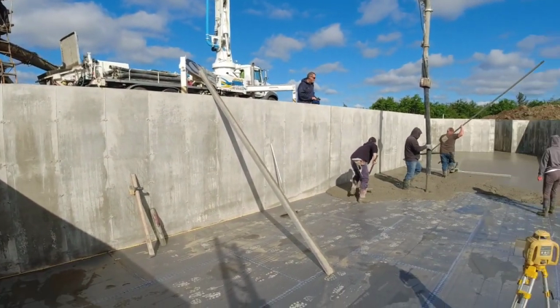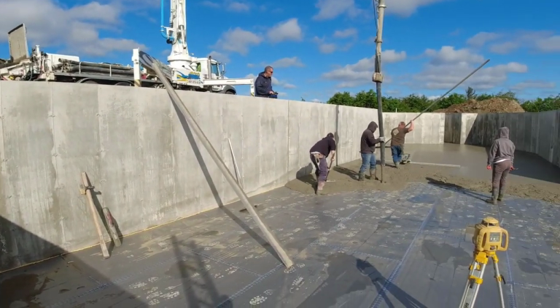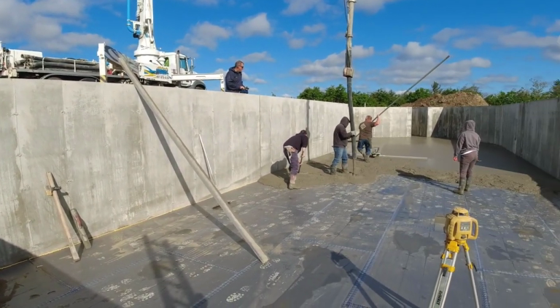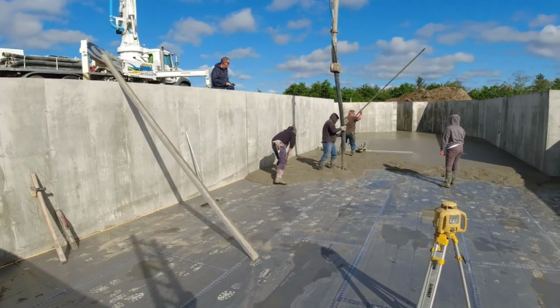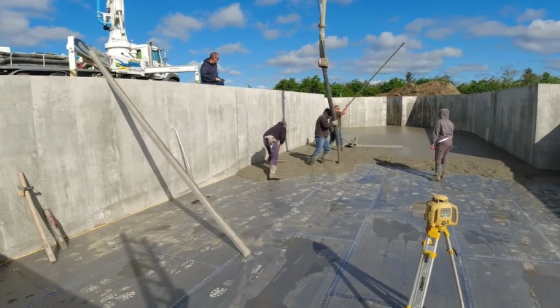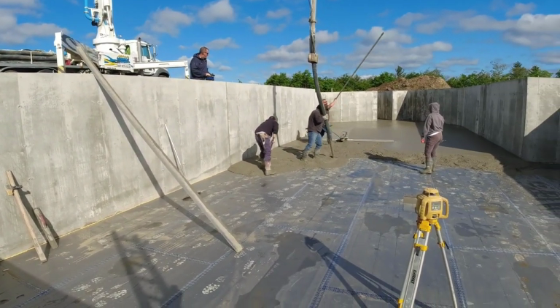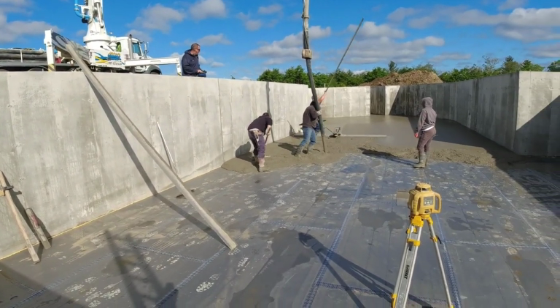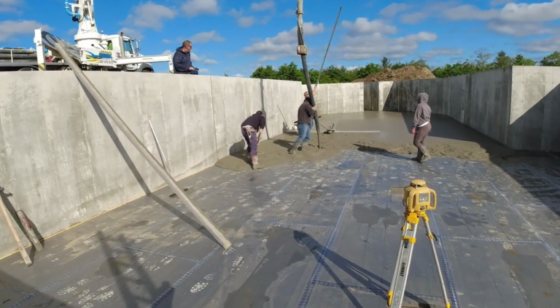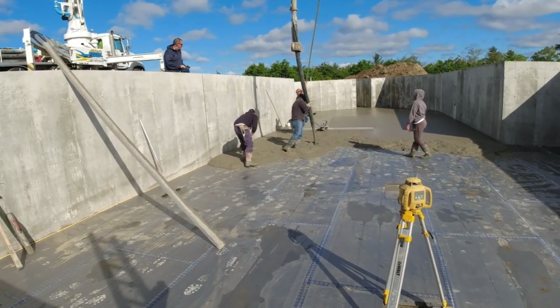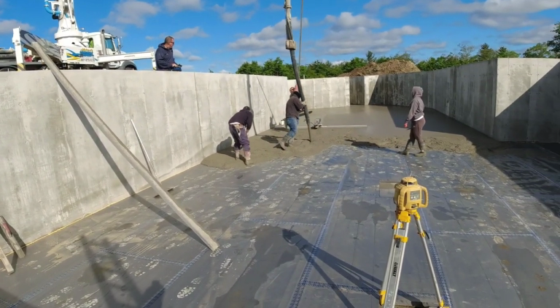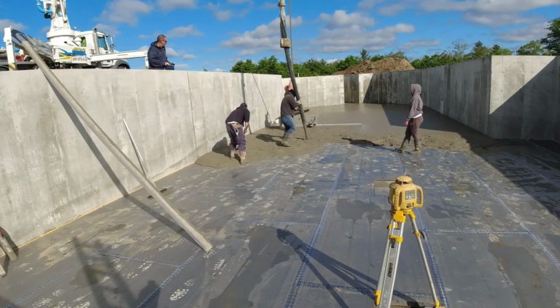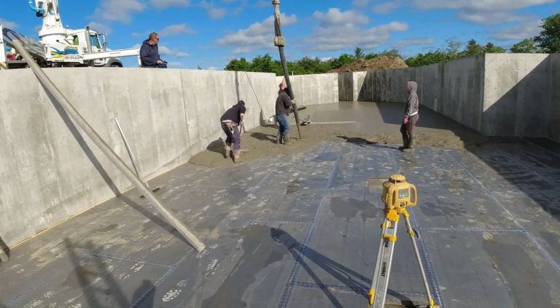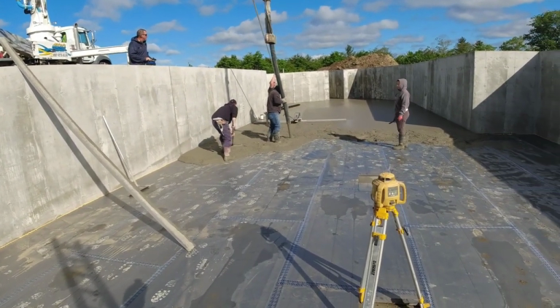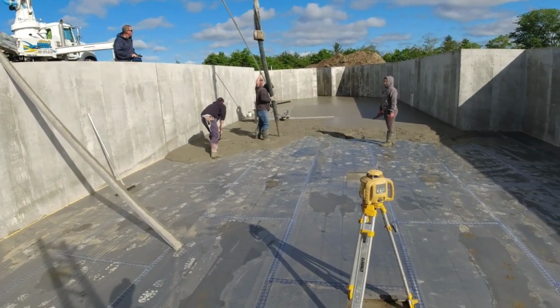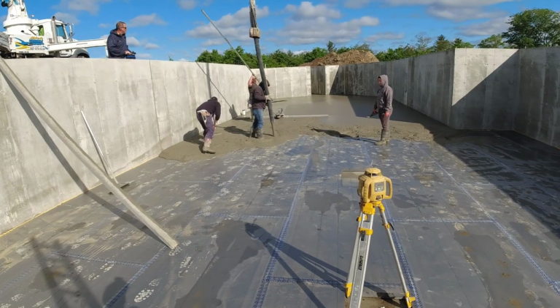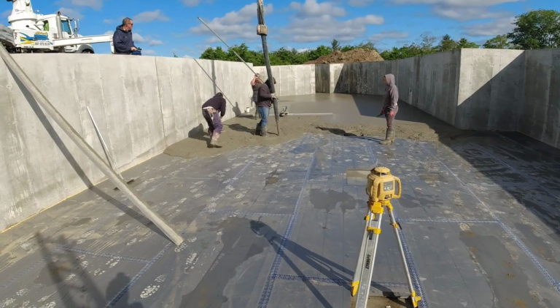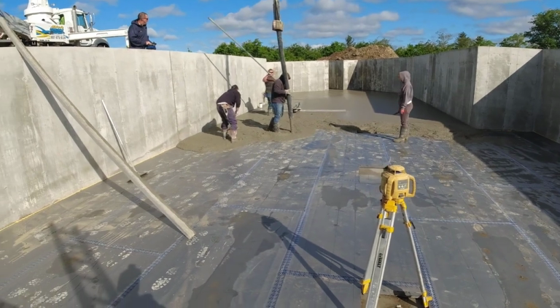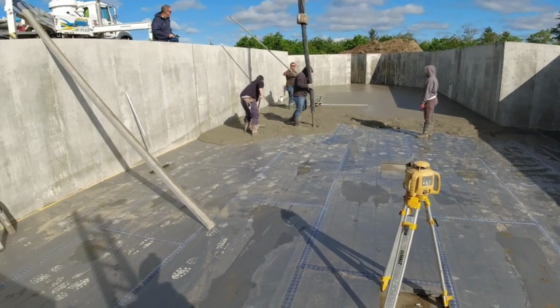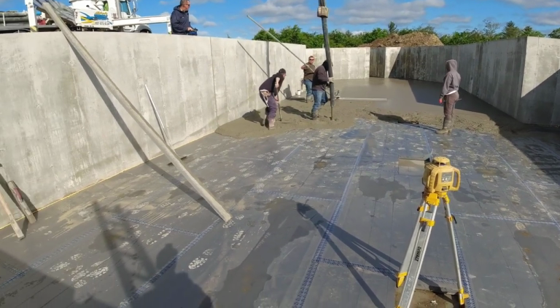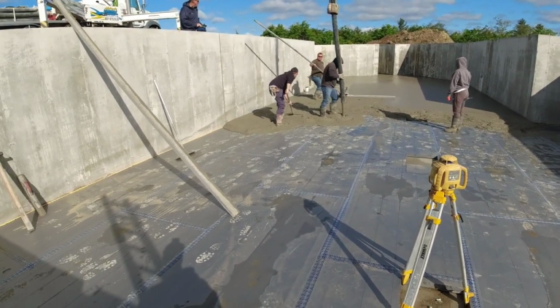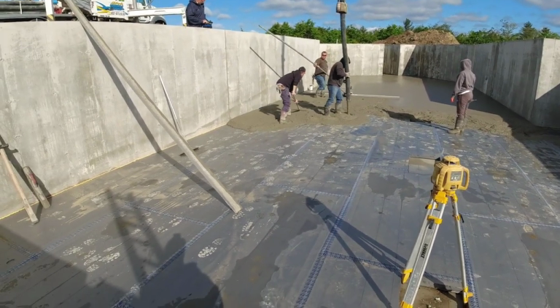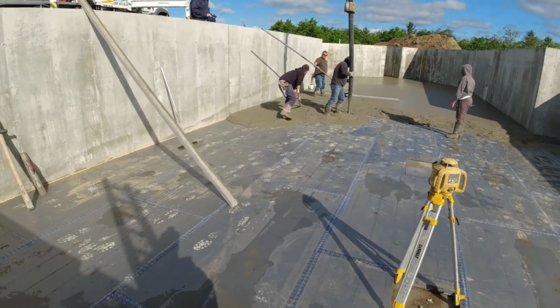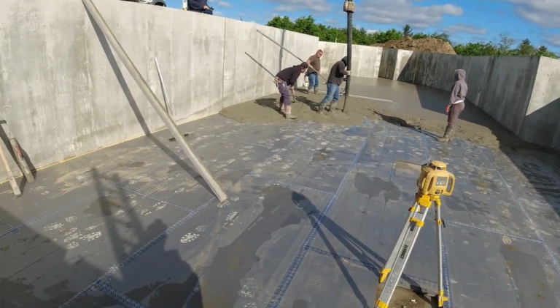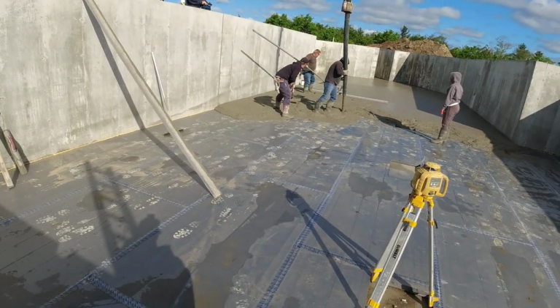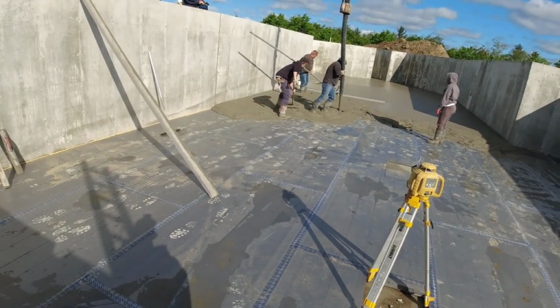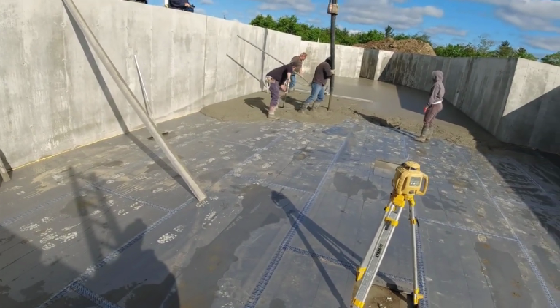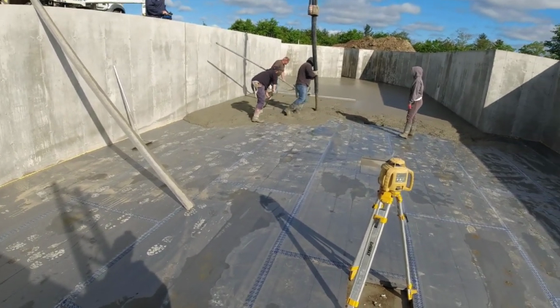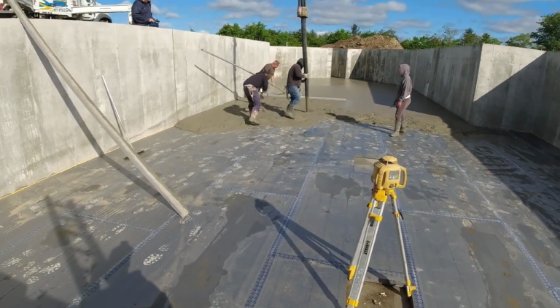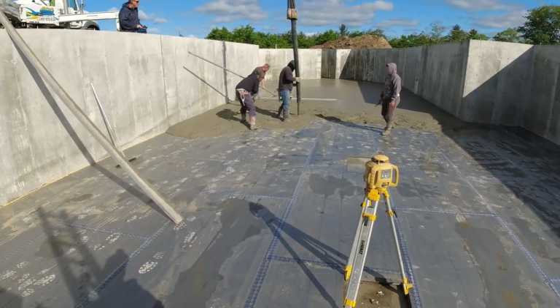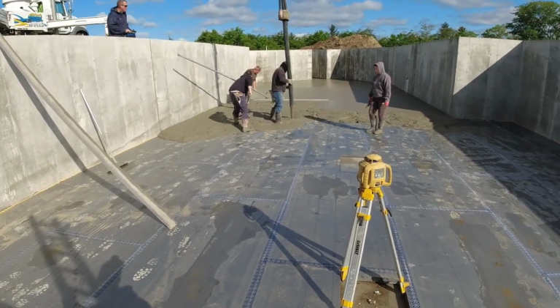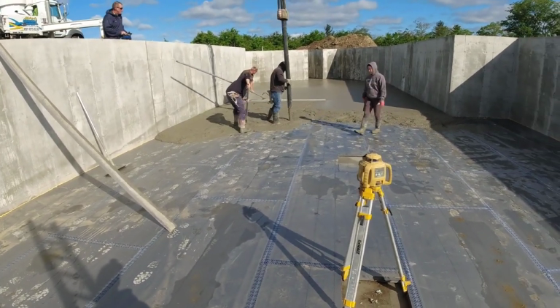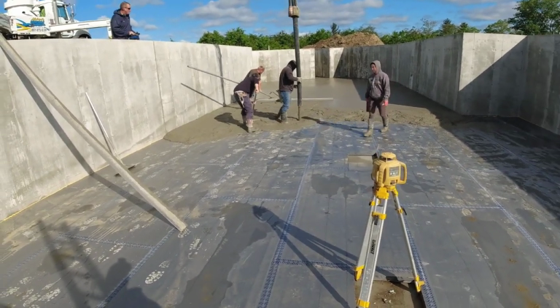Alright, we're on the third truck. Definitely two trucks went over halfway, so looking pretty good on yardage right now.